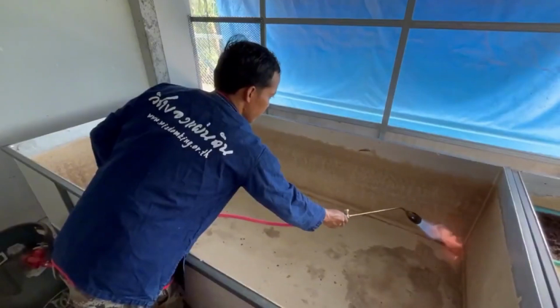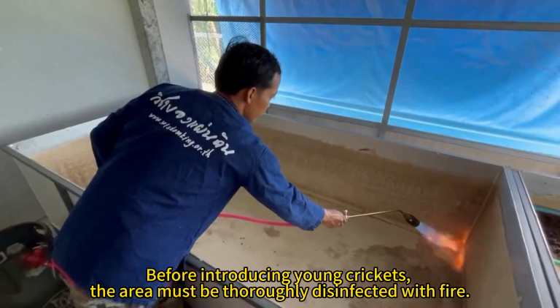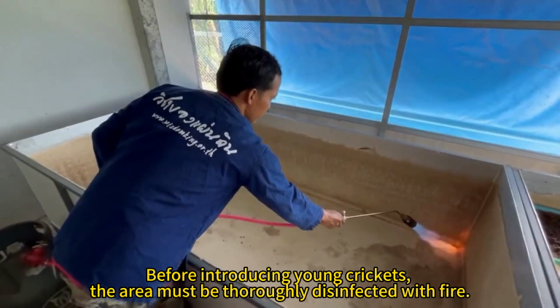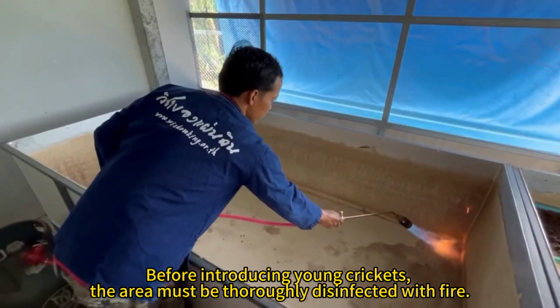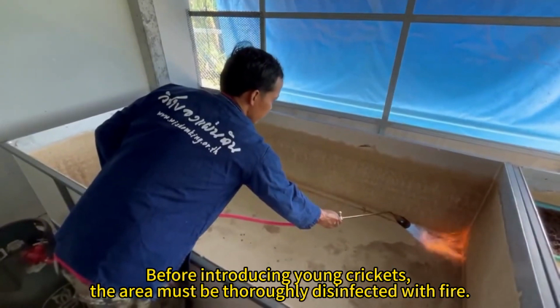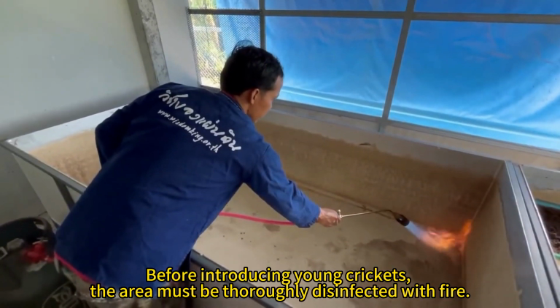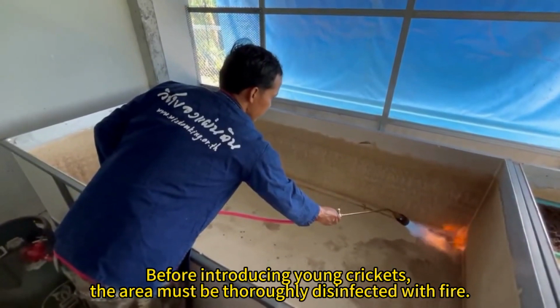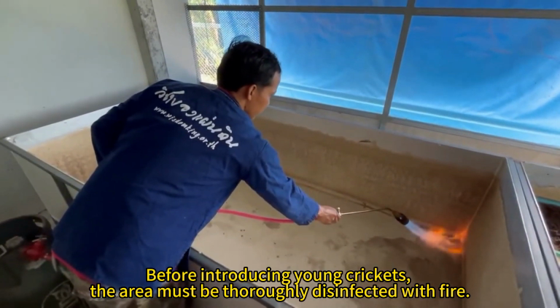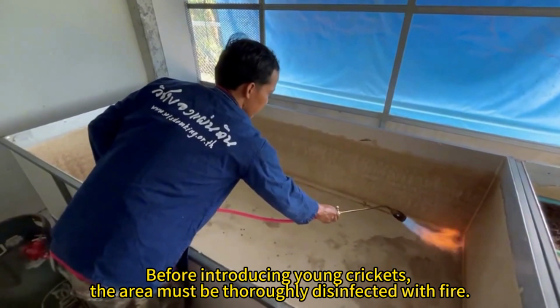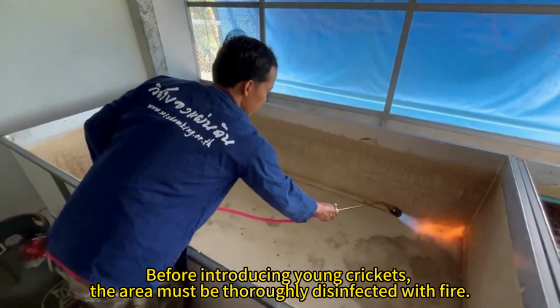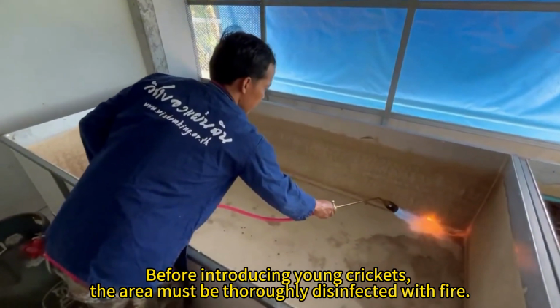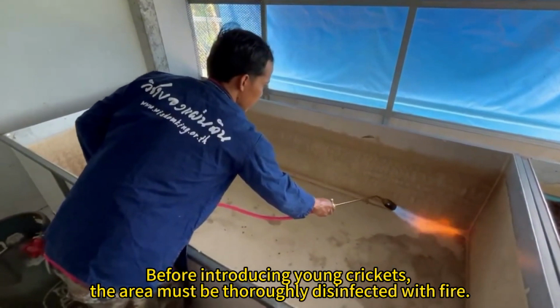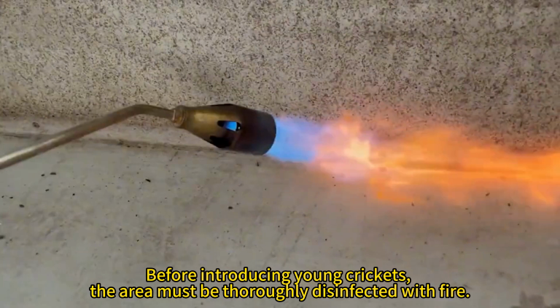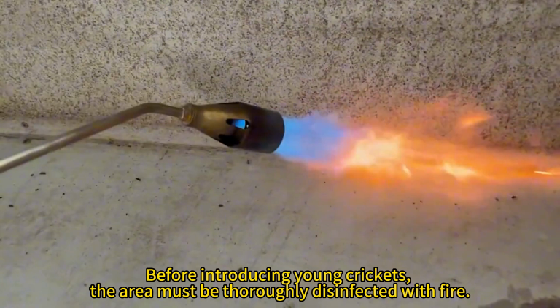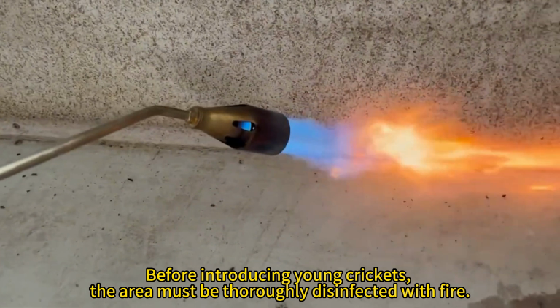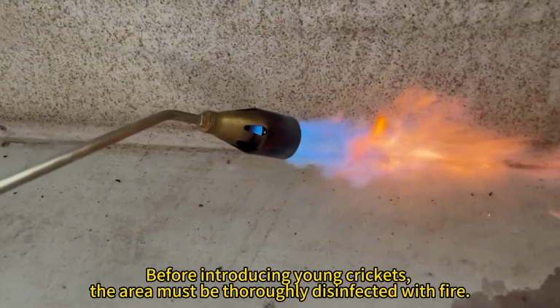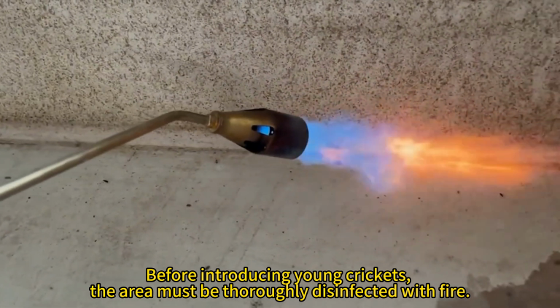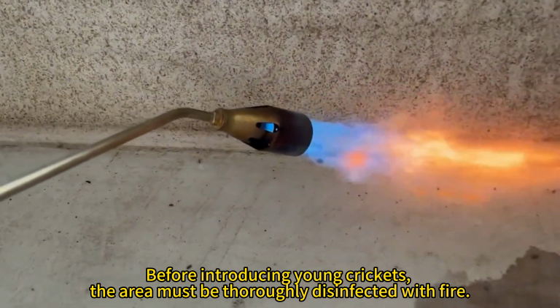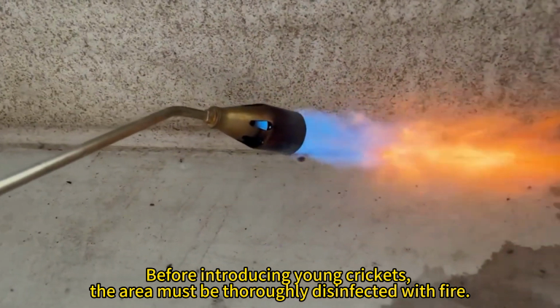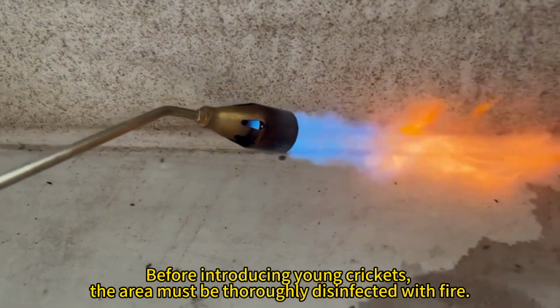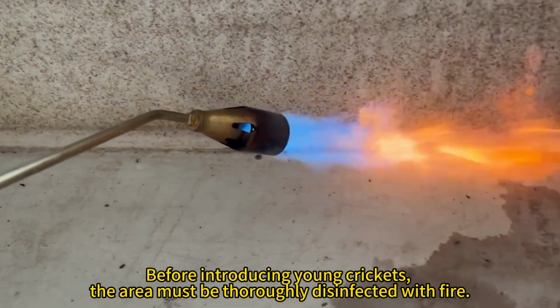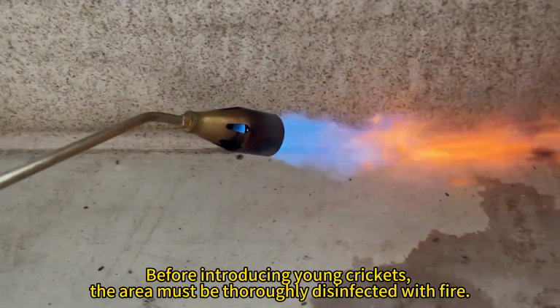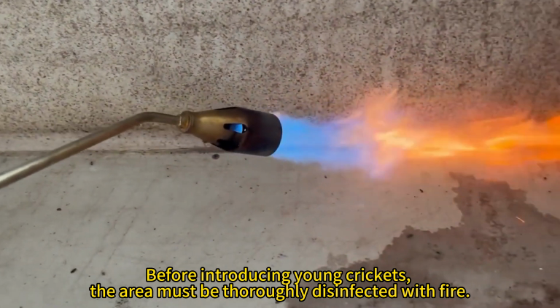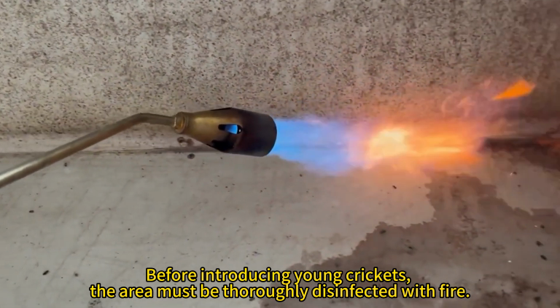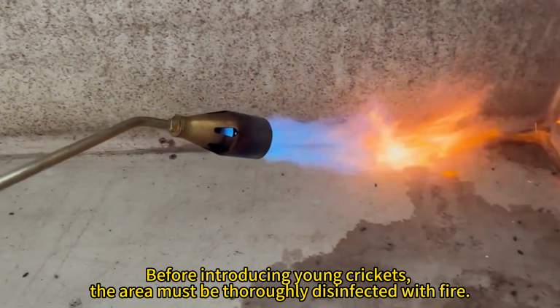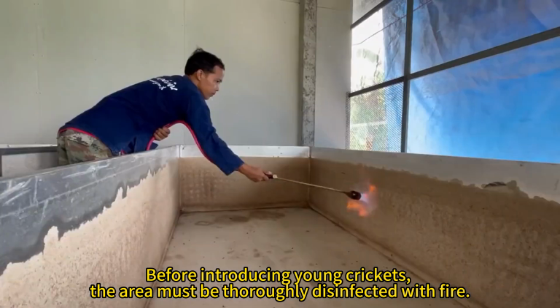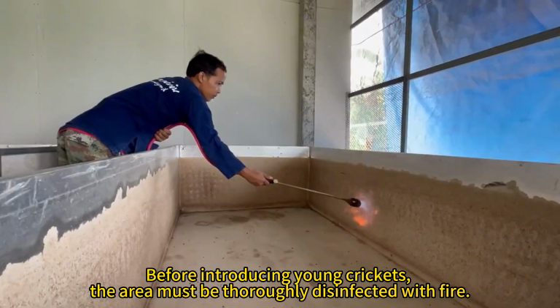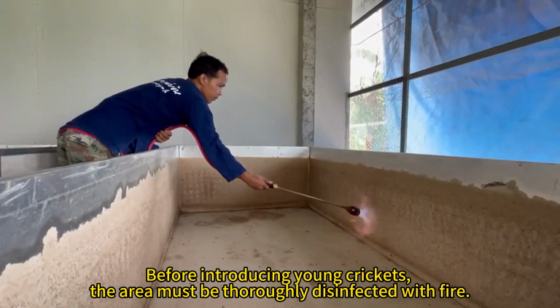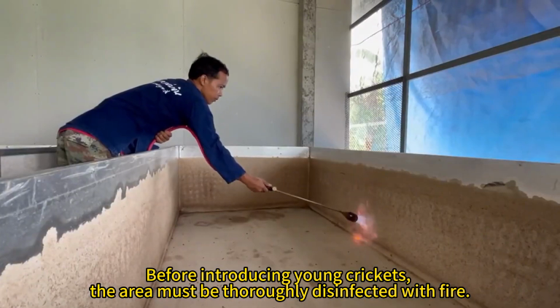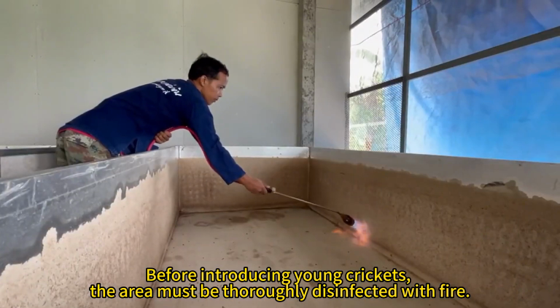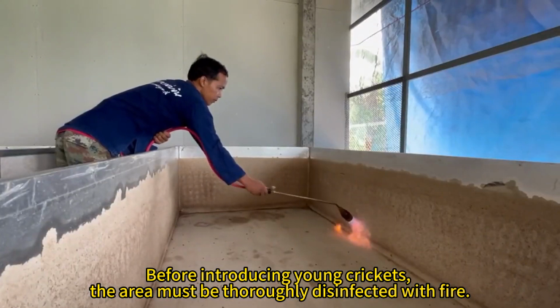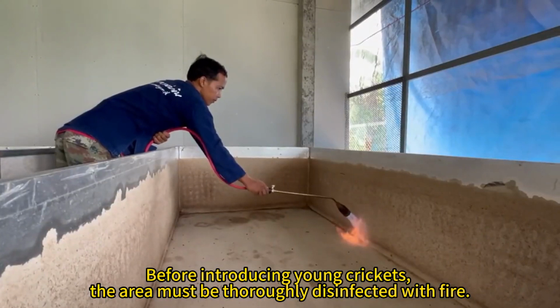Before introducing young crickets, the area must be thoroughly disinfected with fire.